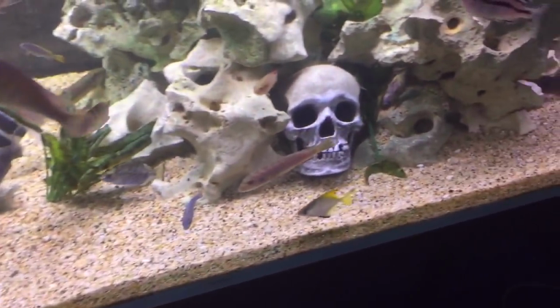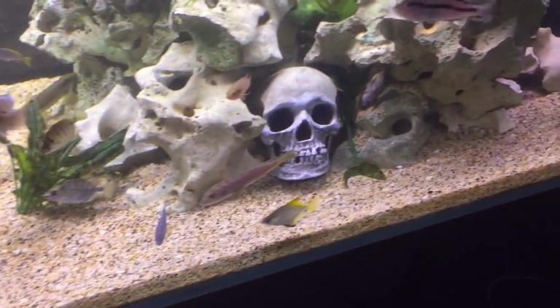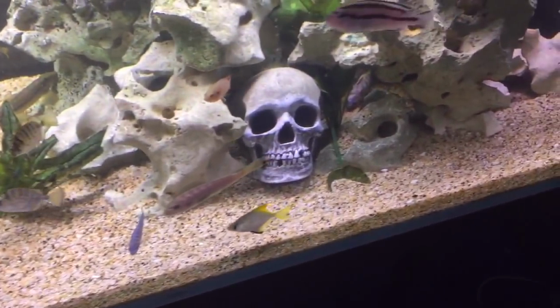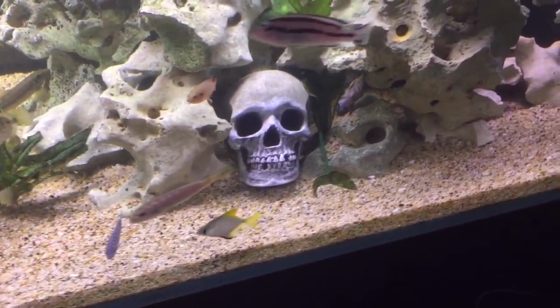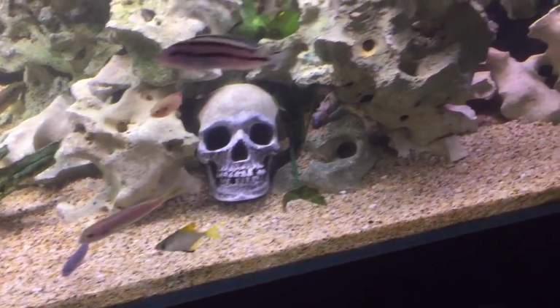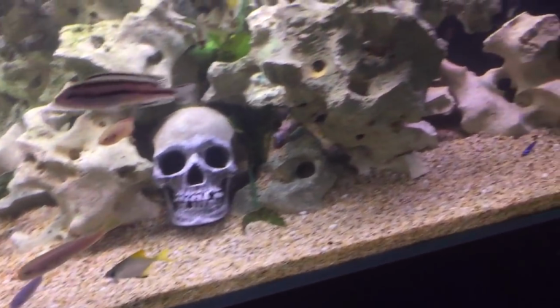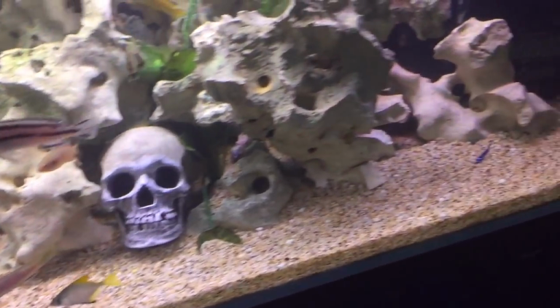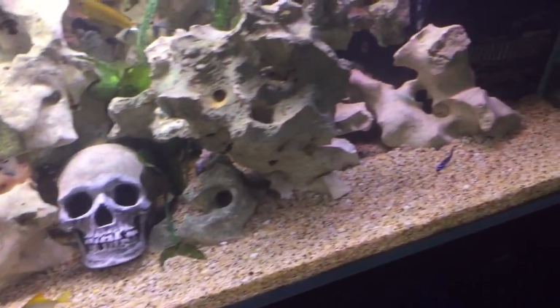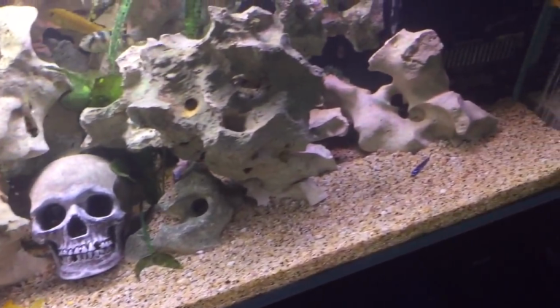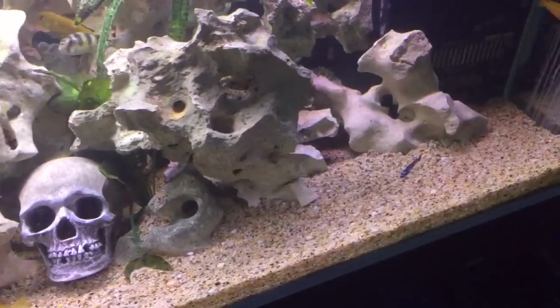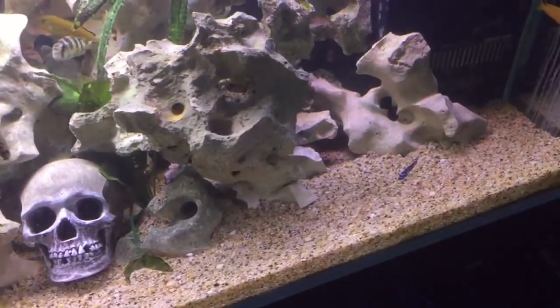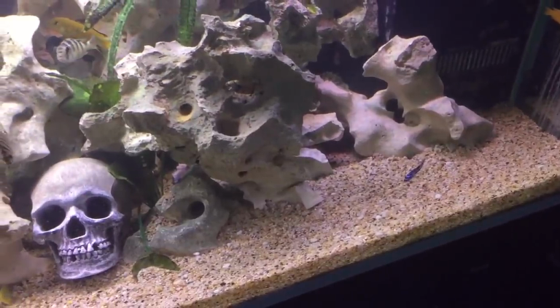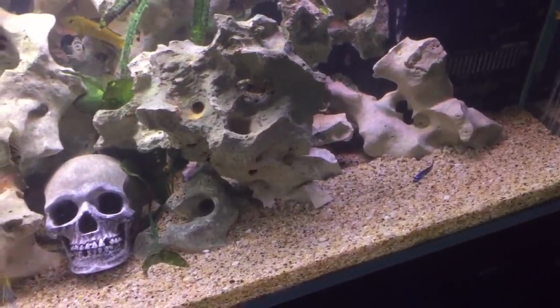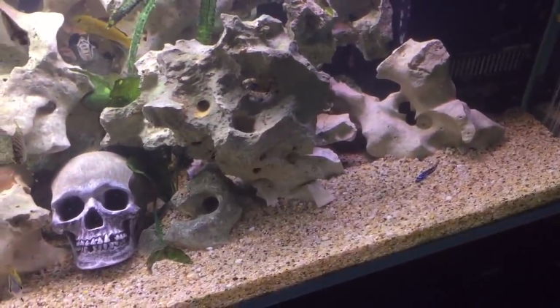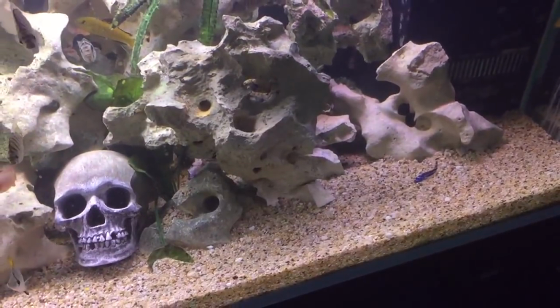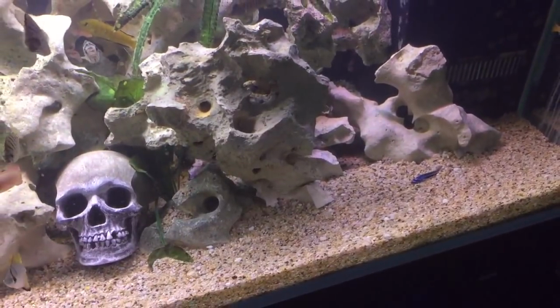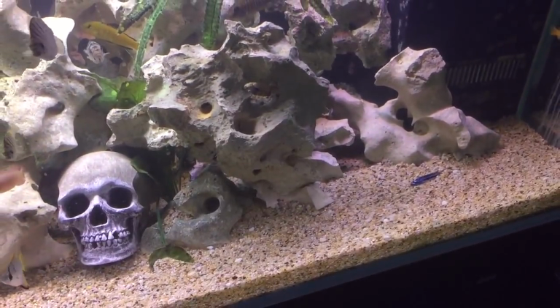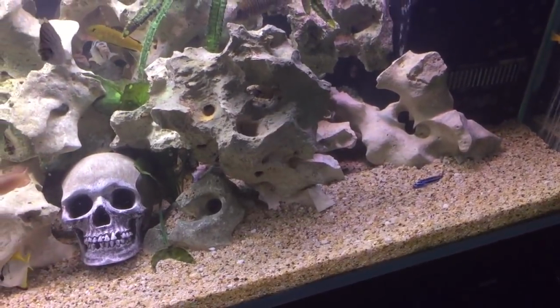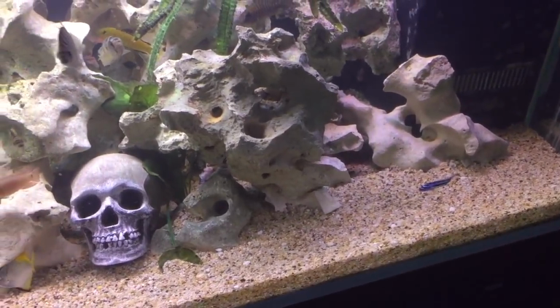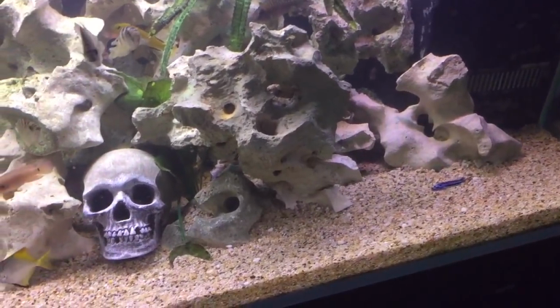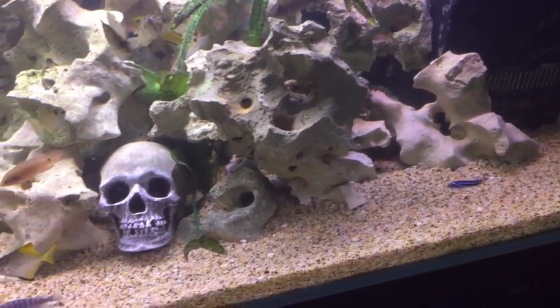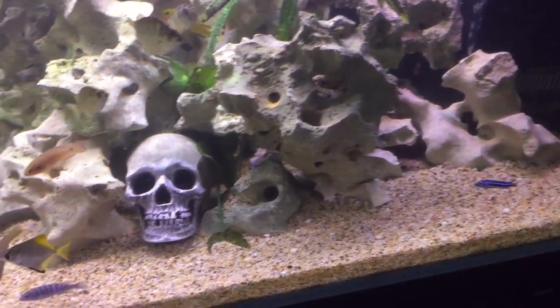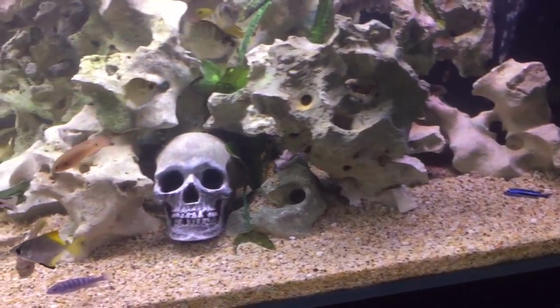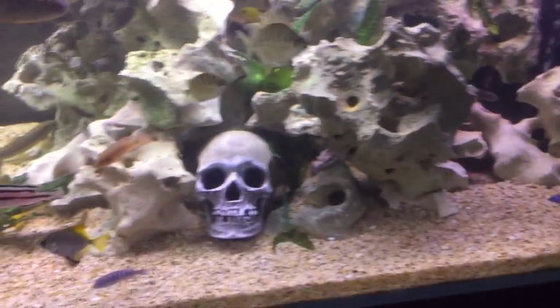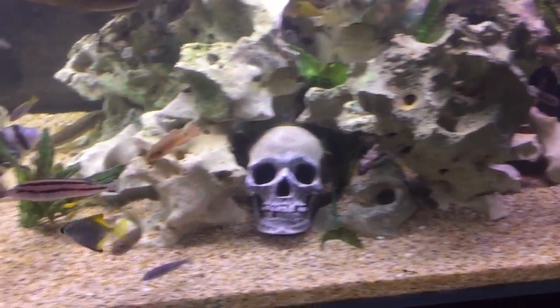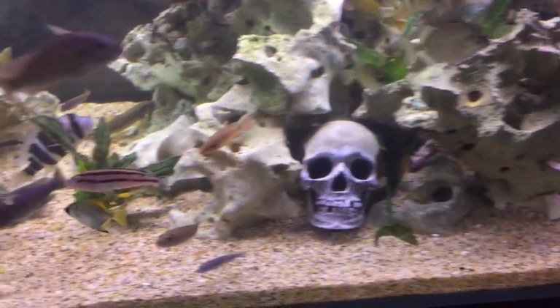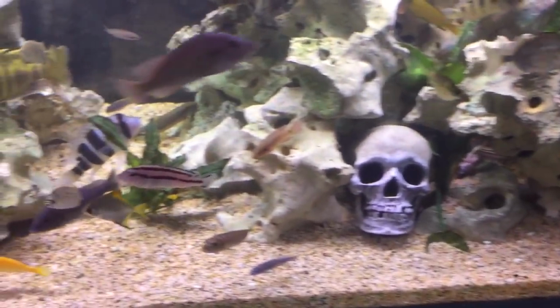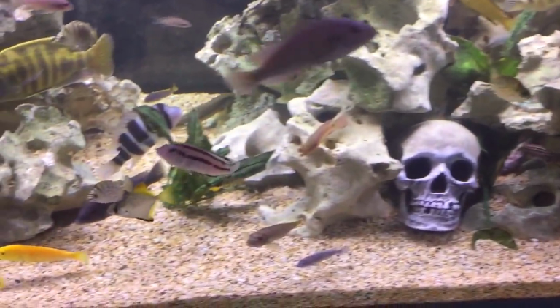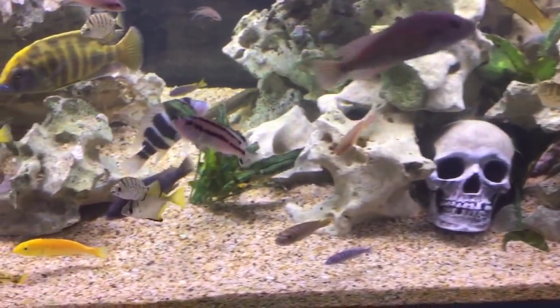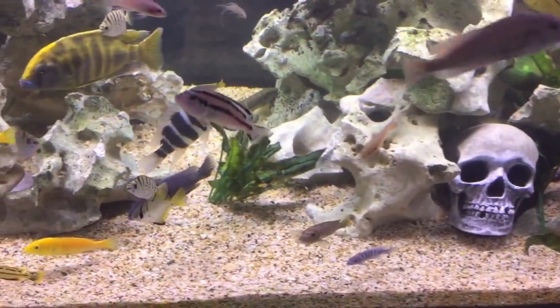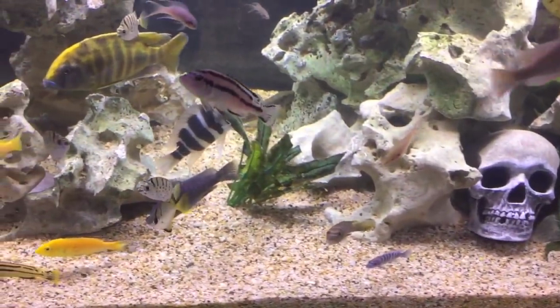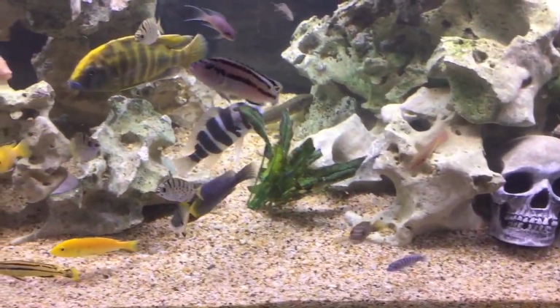Anyway, give us a little comment and tell us what your favorite gravel is and why.